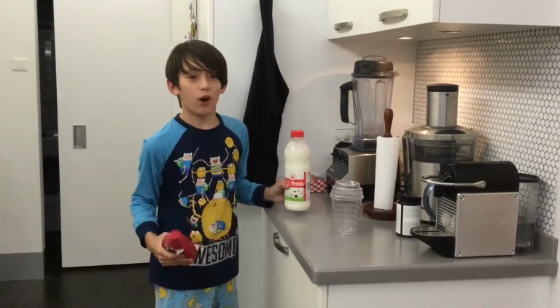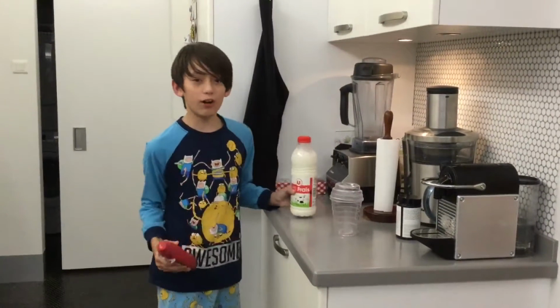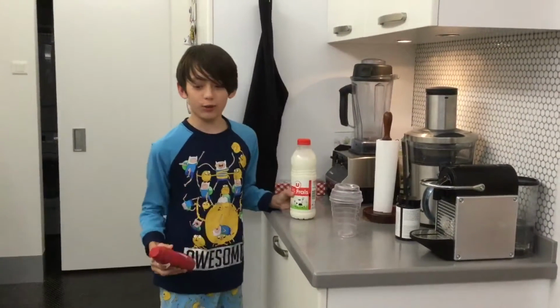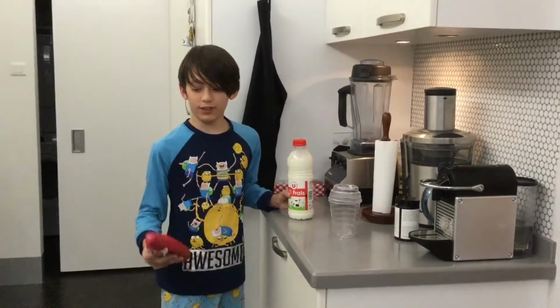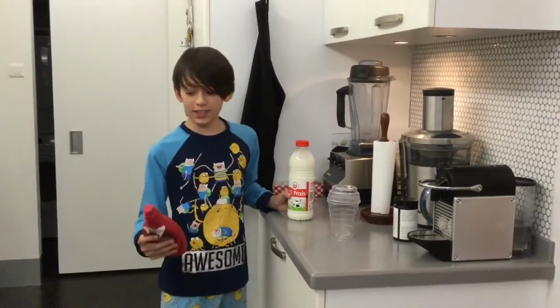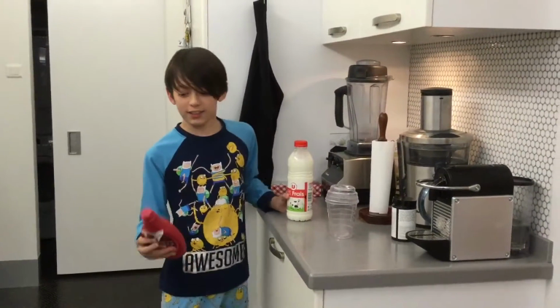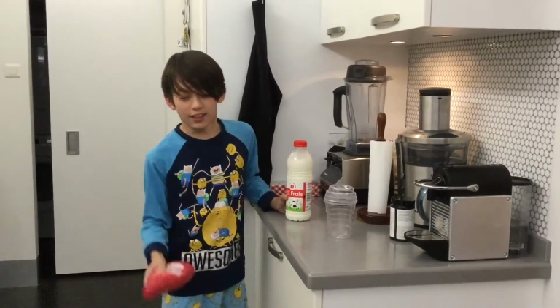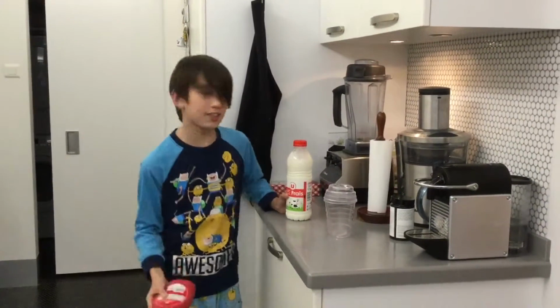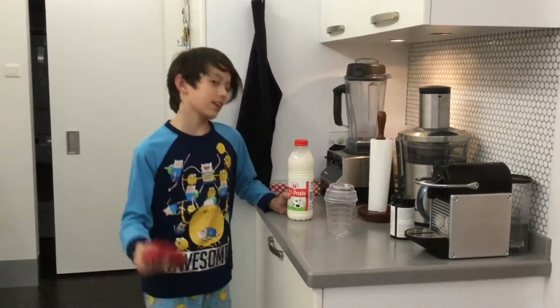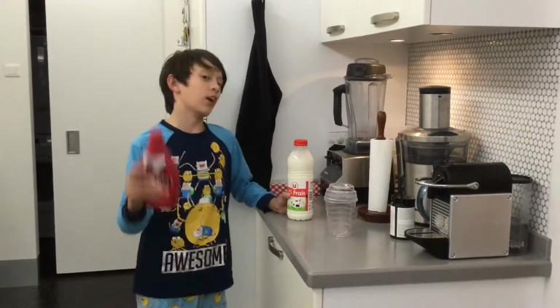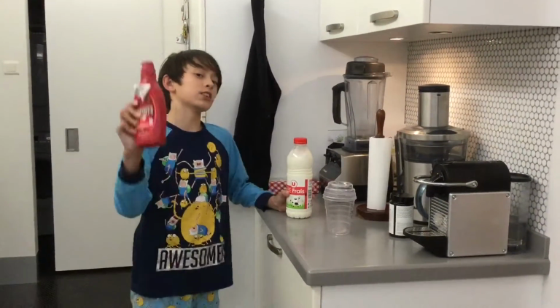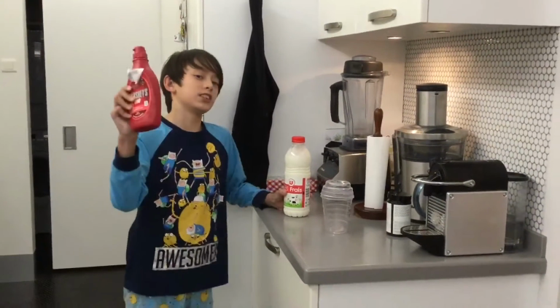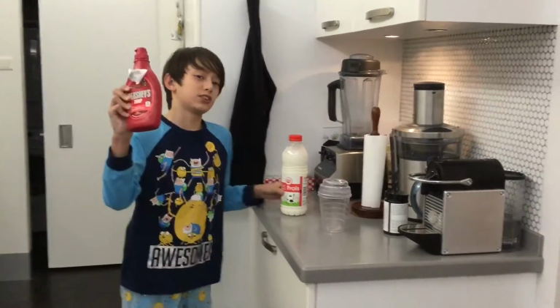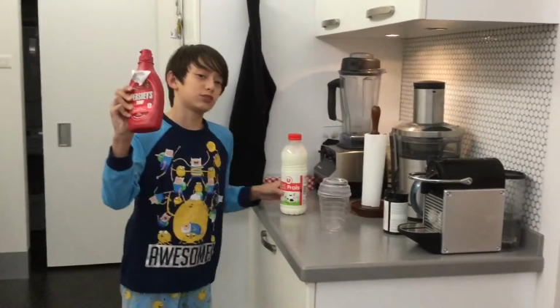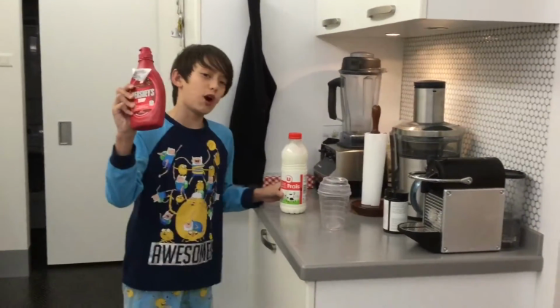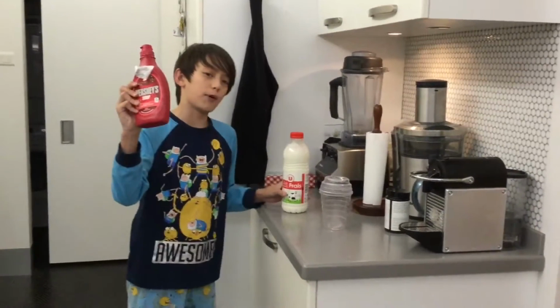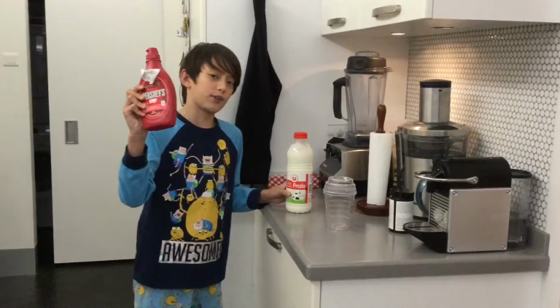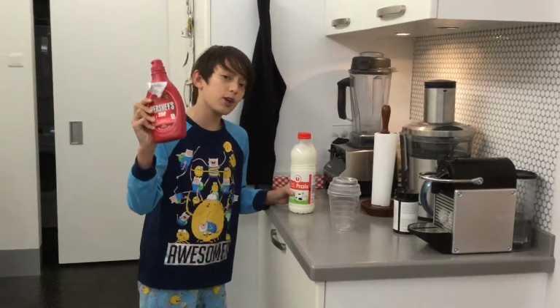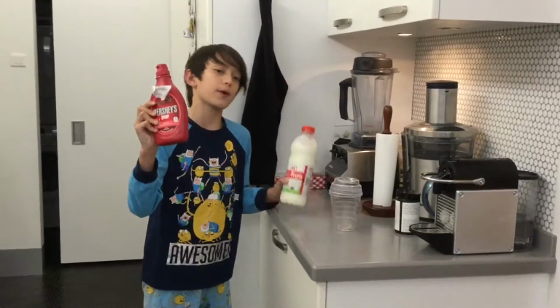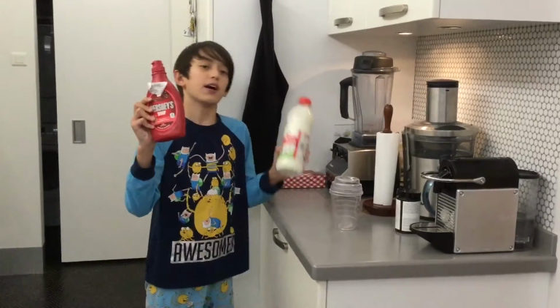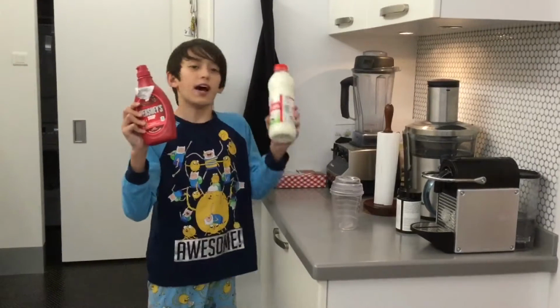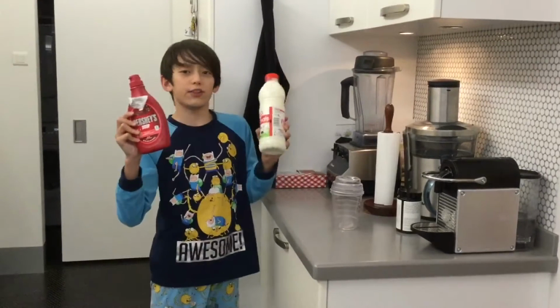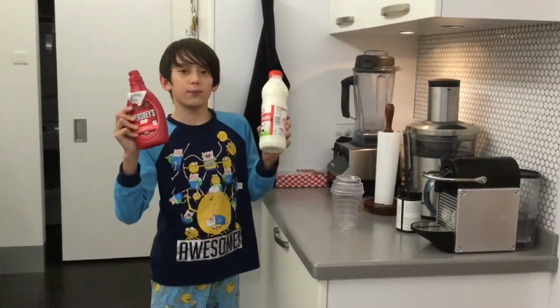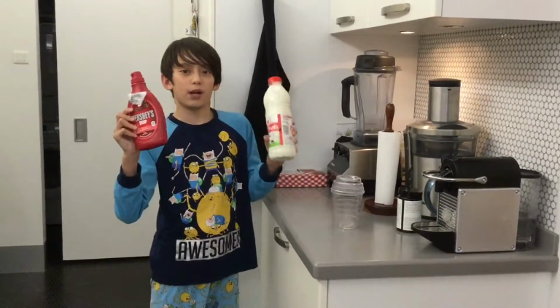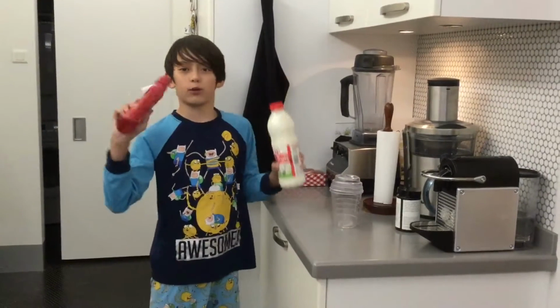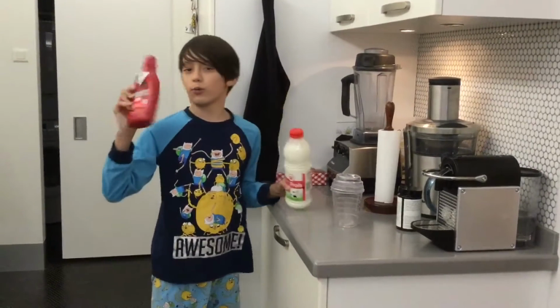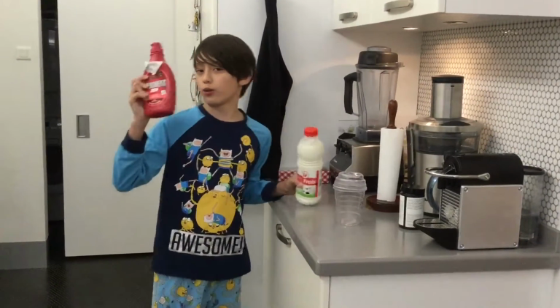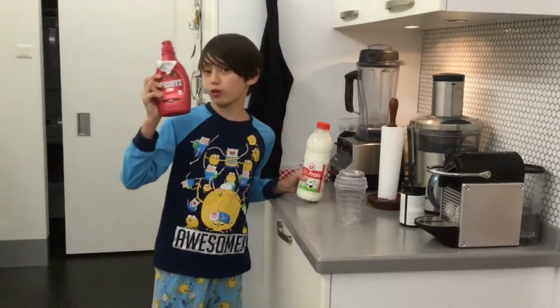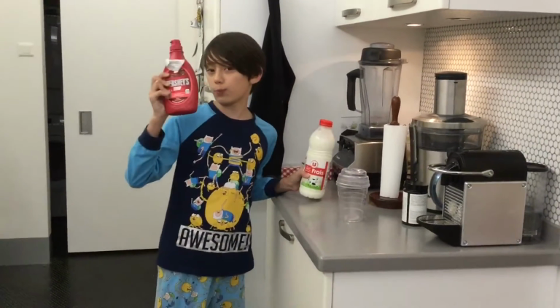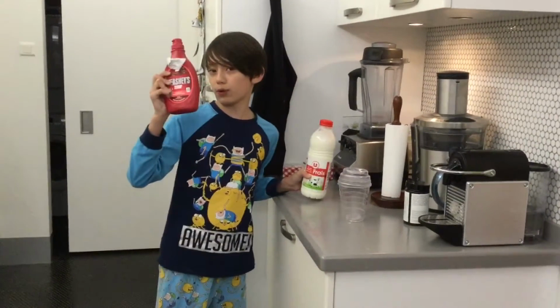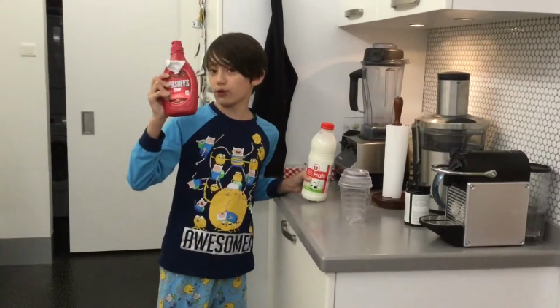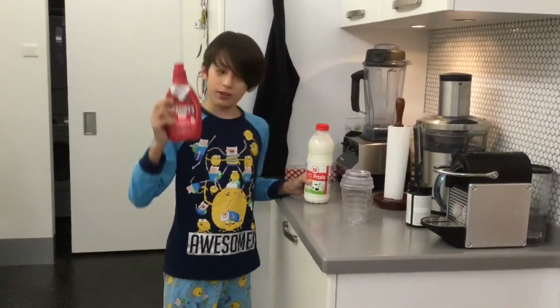All you need is the Hershey strawberry syrup and the milk. We will not sponsor that.